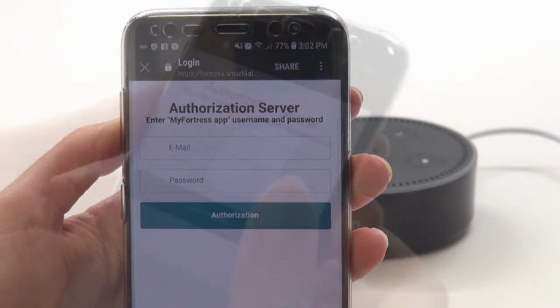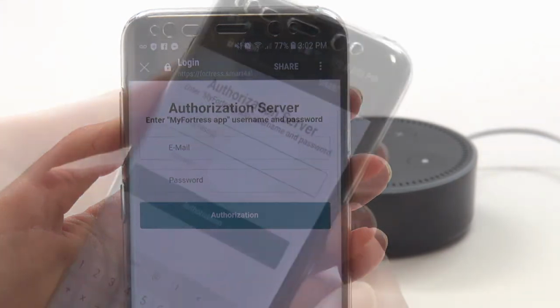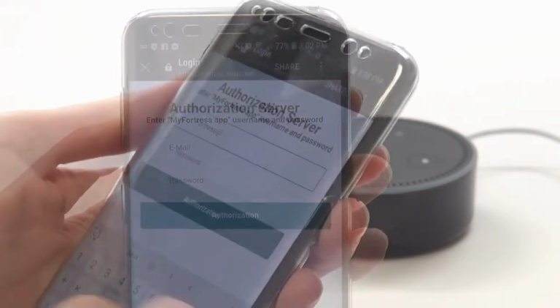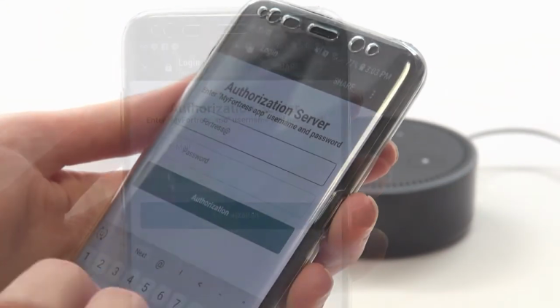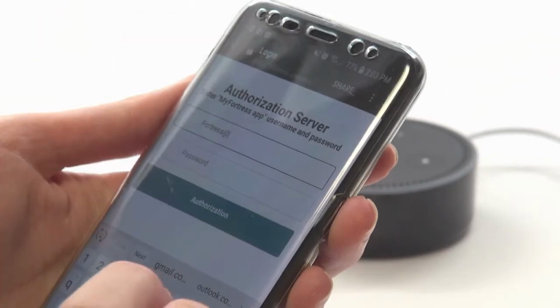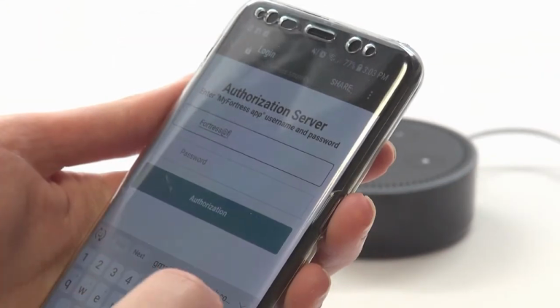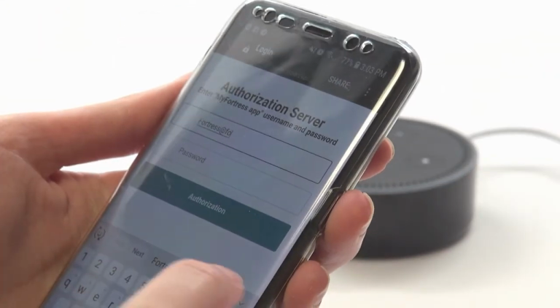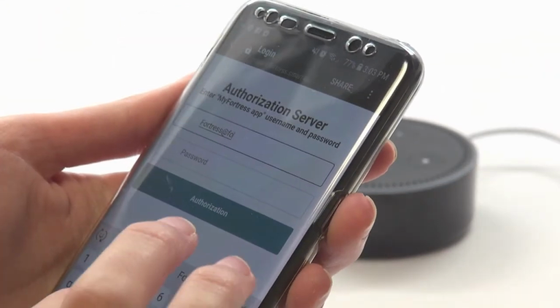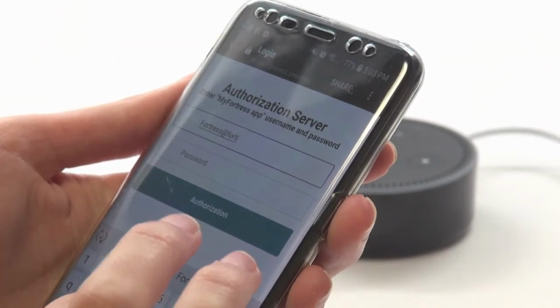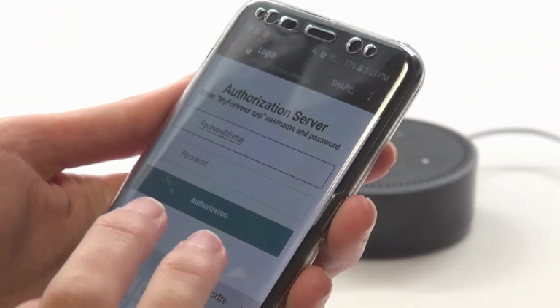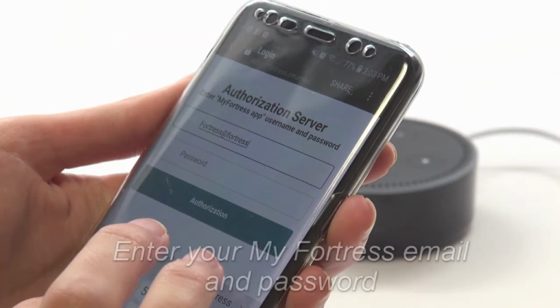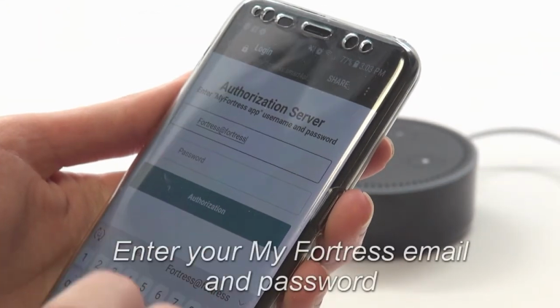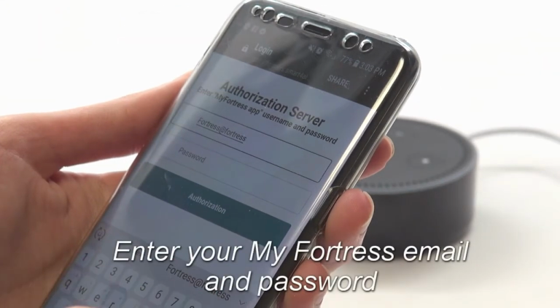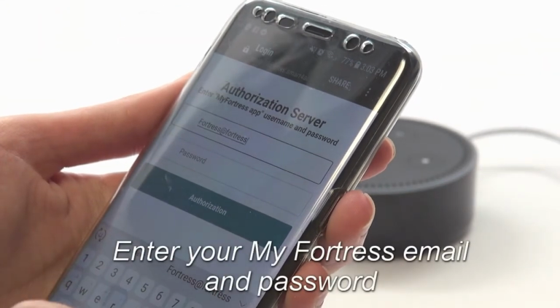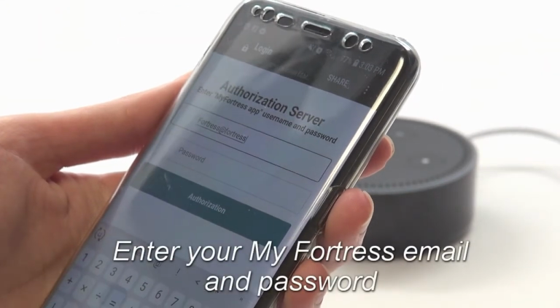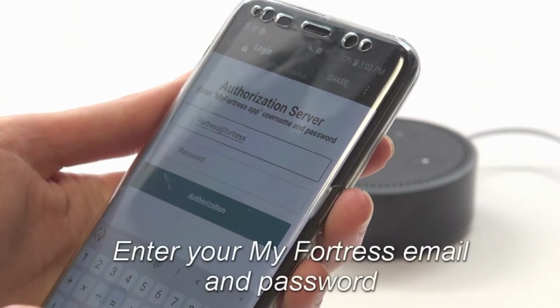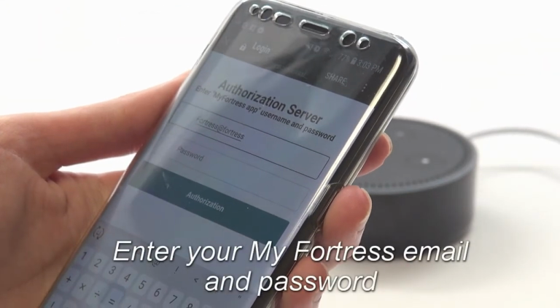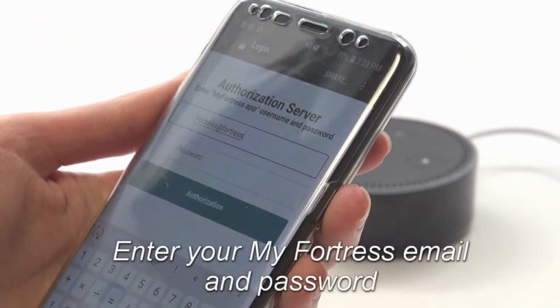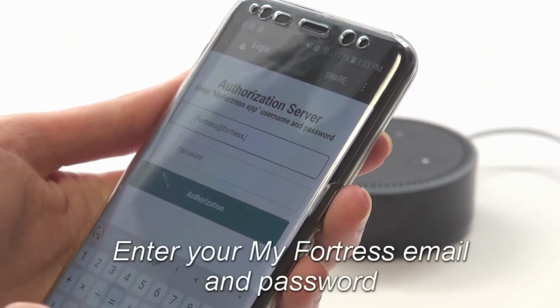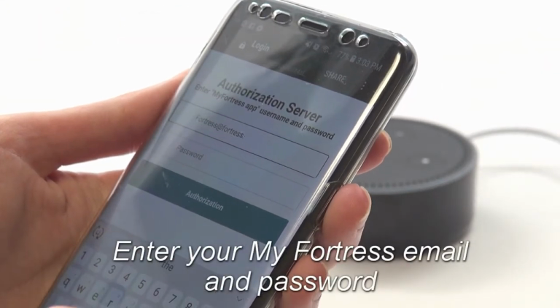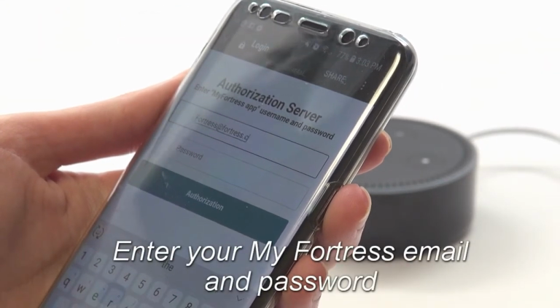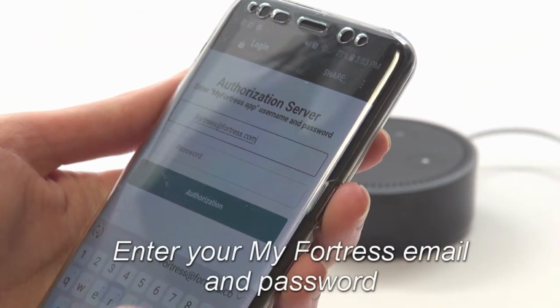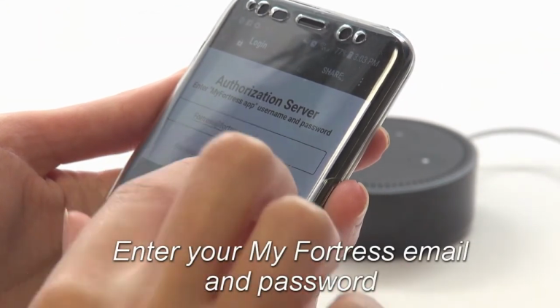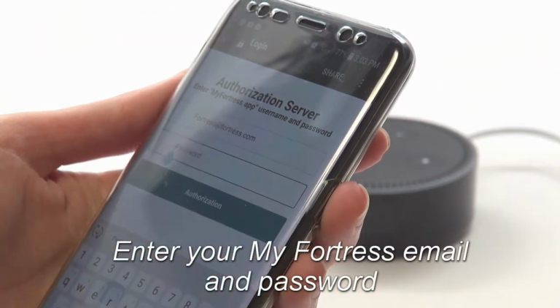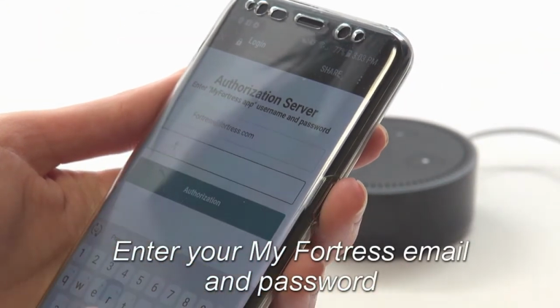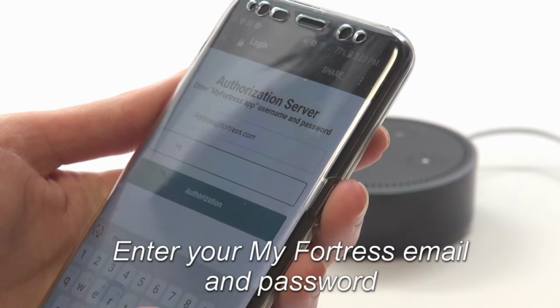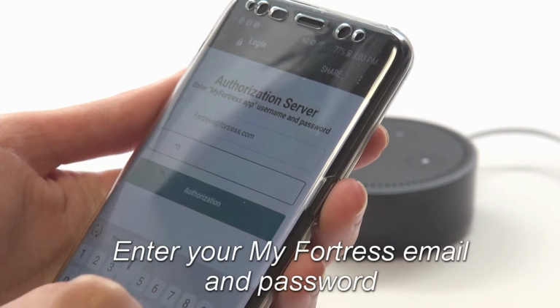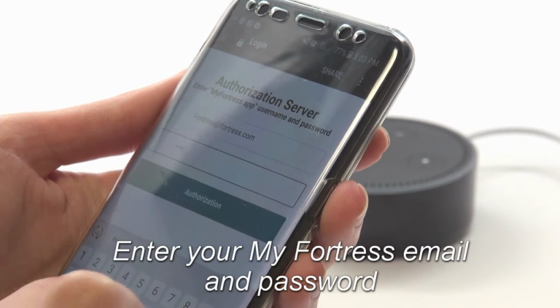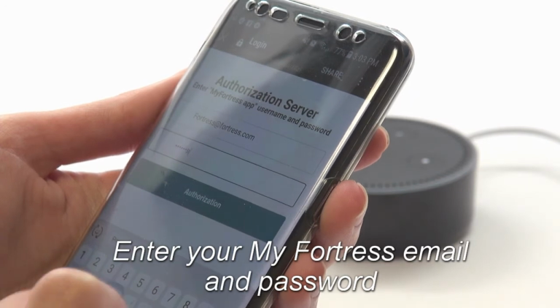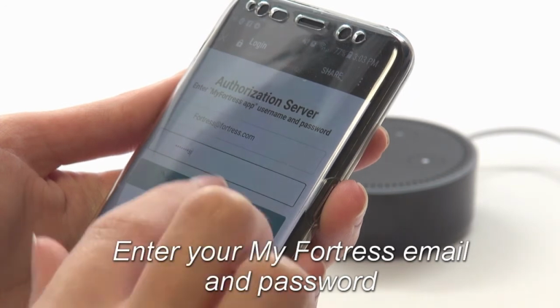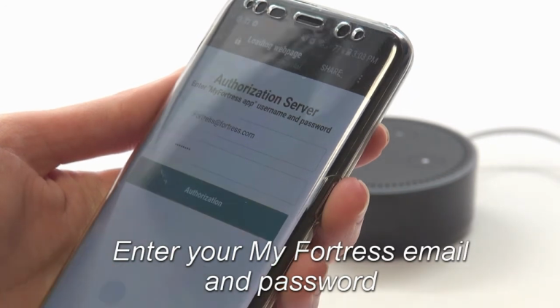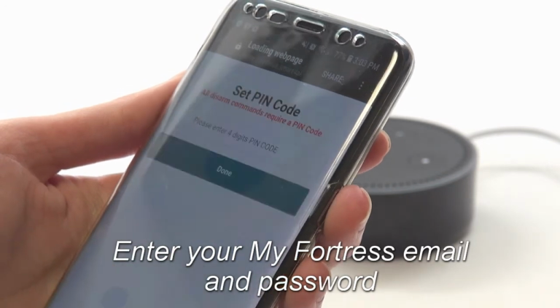At this stage, you'll need to enter the email address and password you used for your account in the My Fortress mobile app.